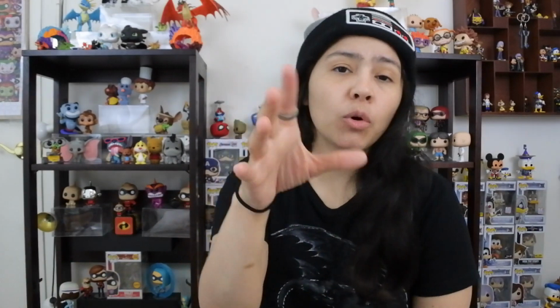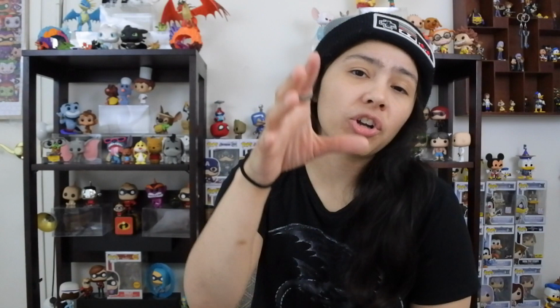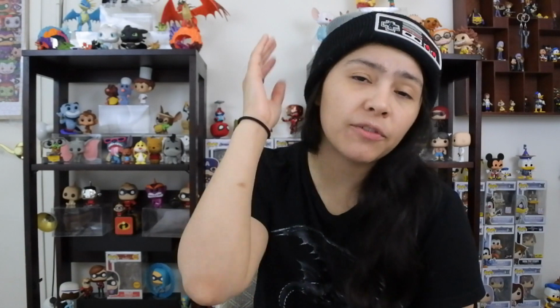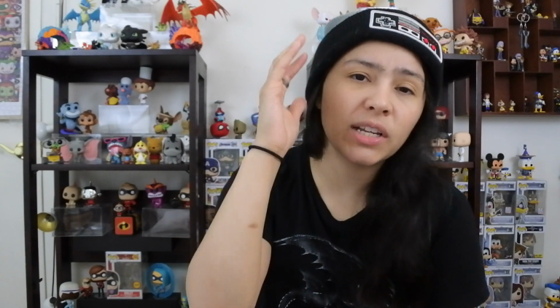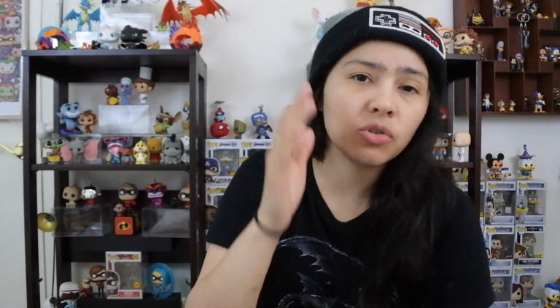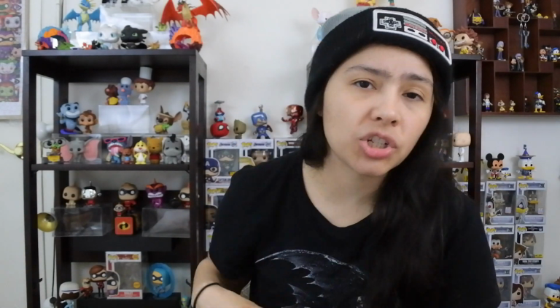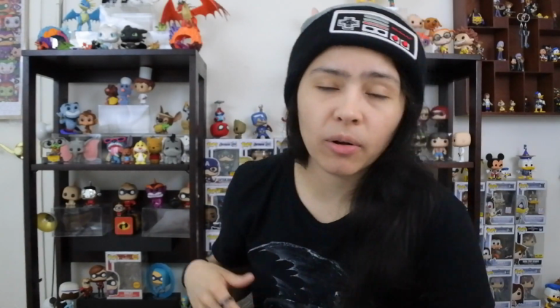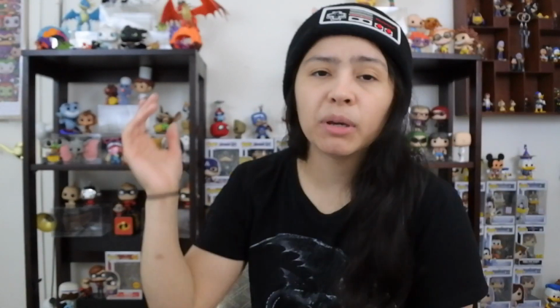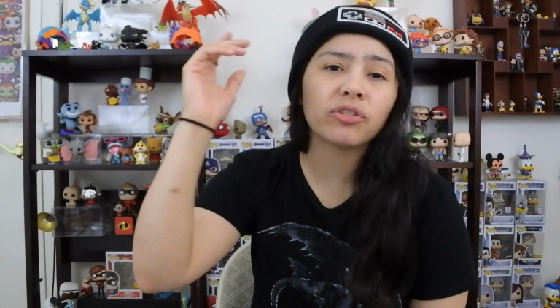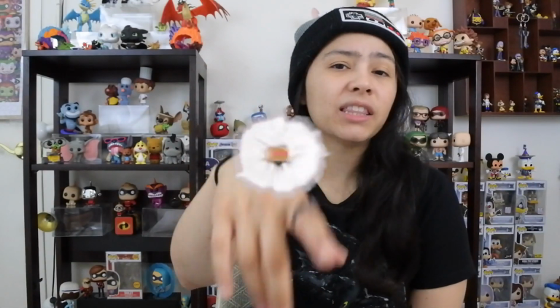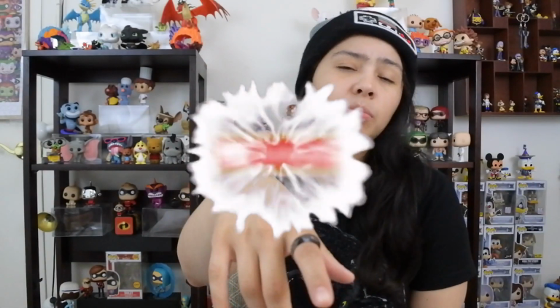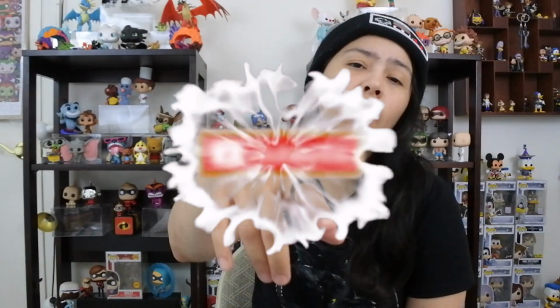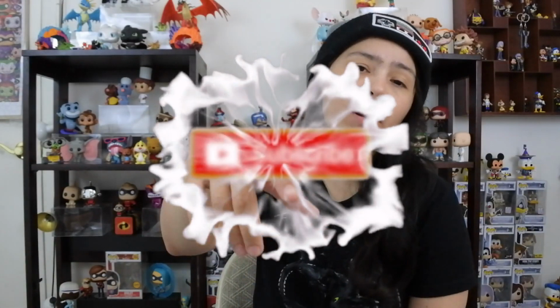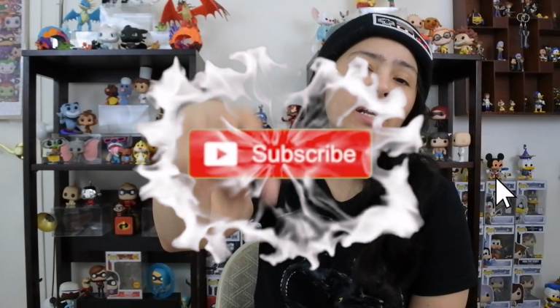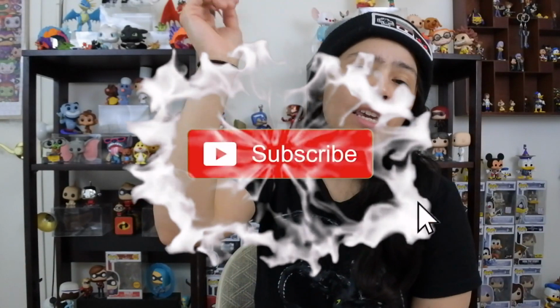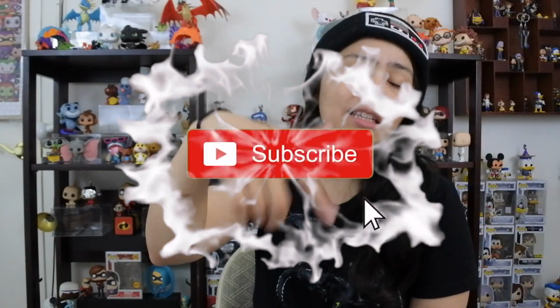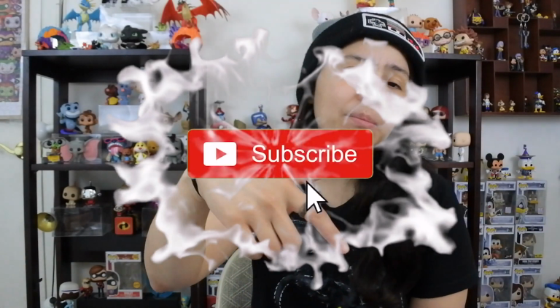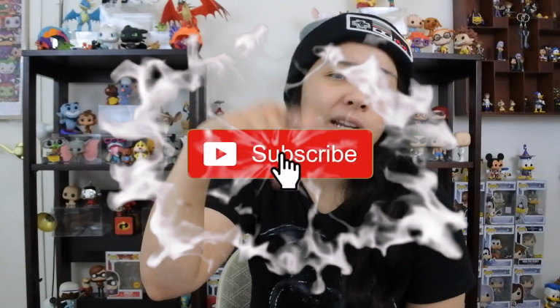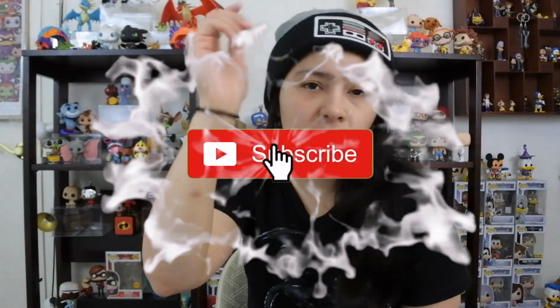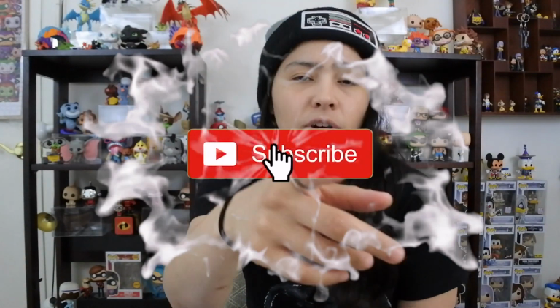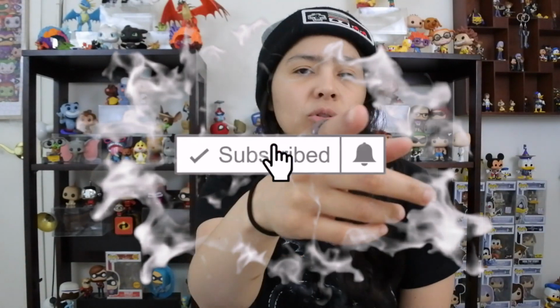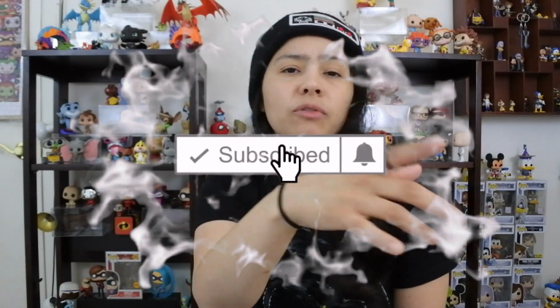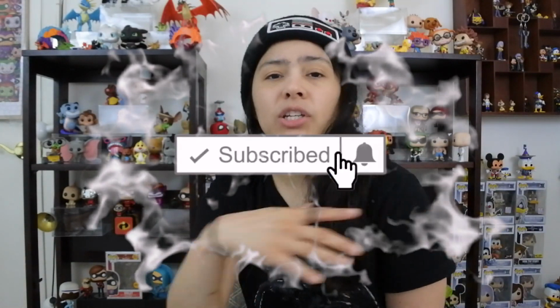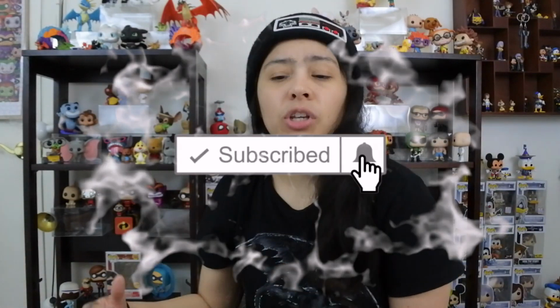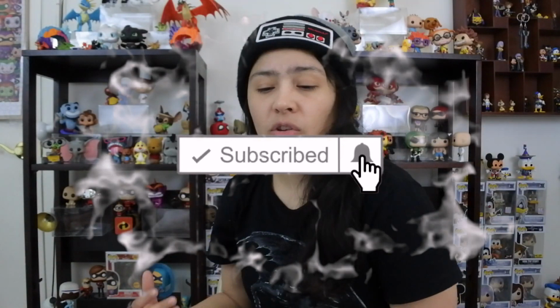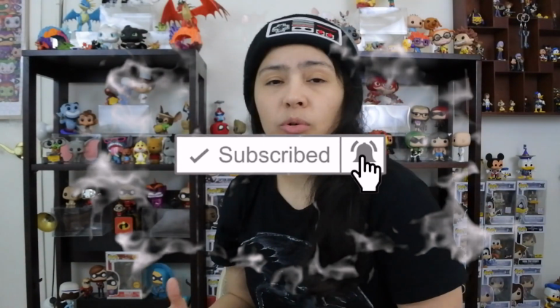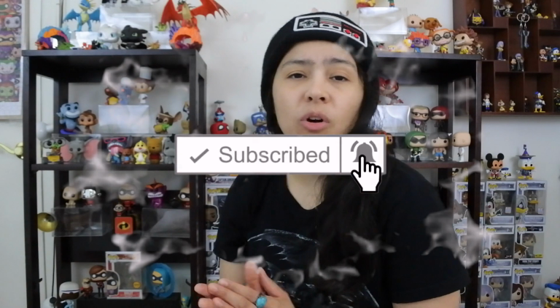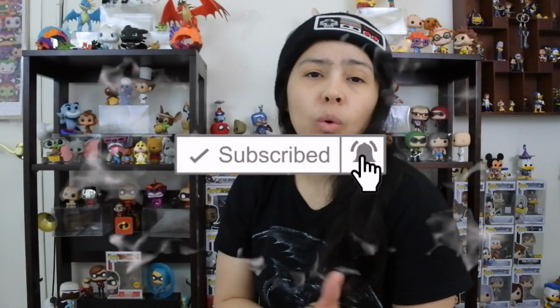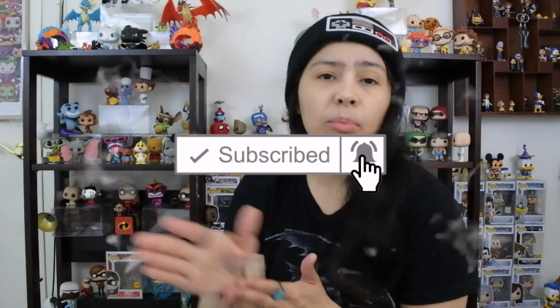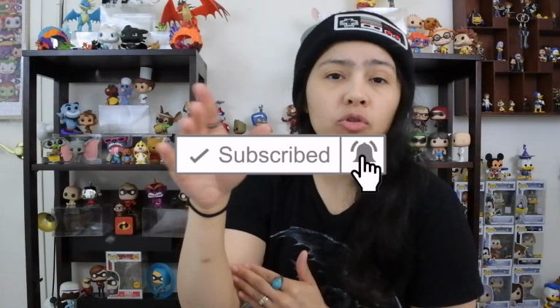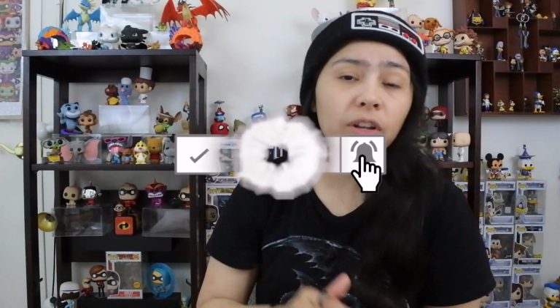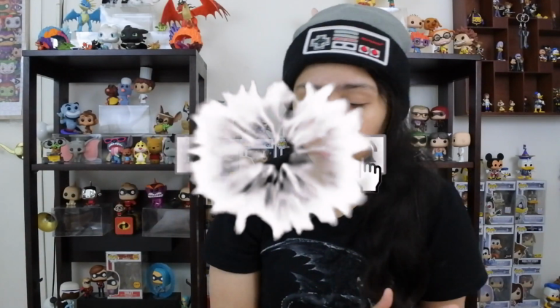Before we start, if you guys are new to the channel, make sure to hit the subscribe button, hit the like button, and turn on post notifications so that way you know when we upload new videos.